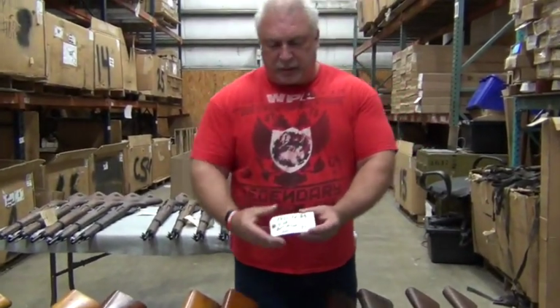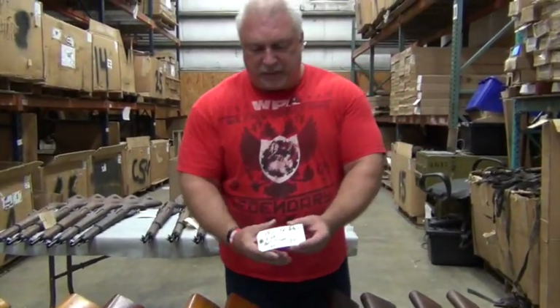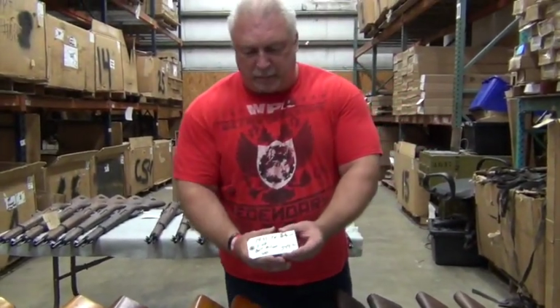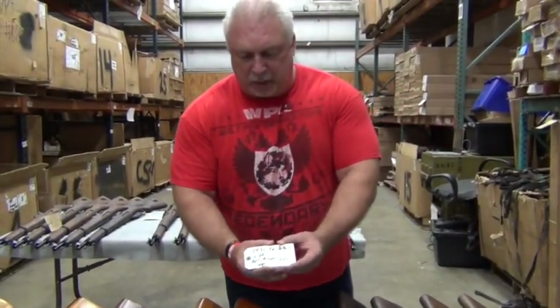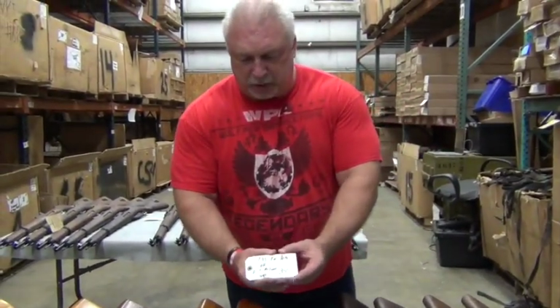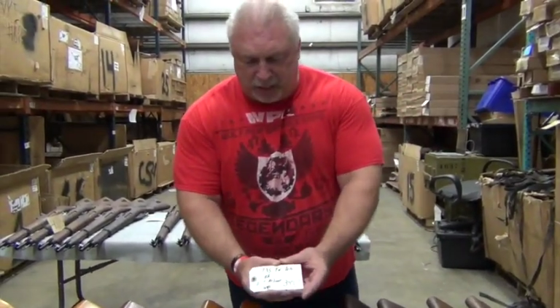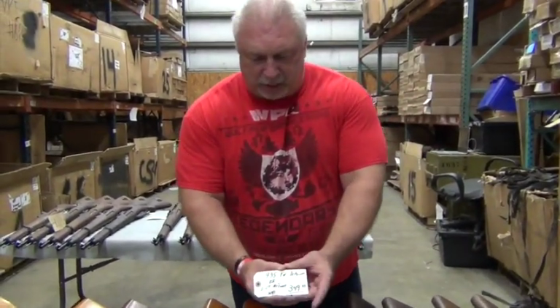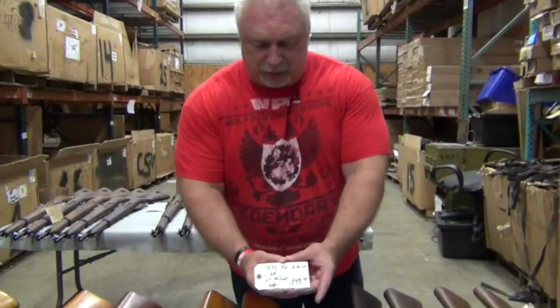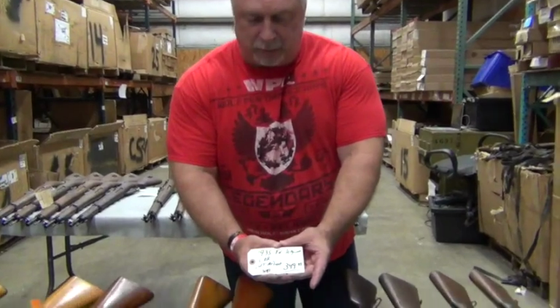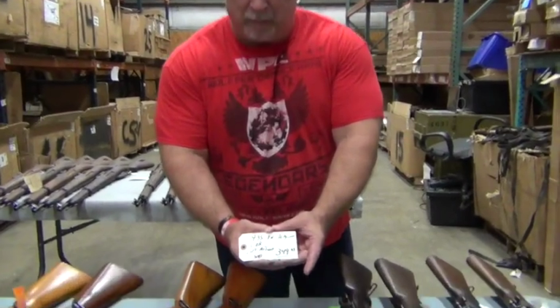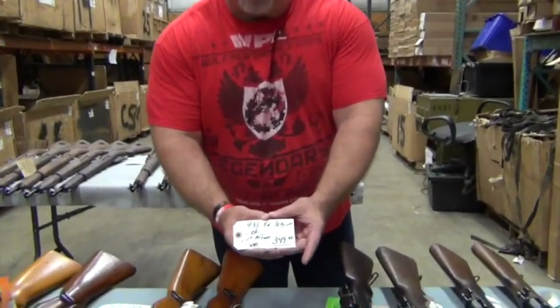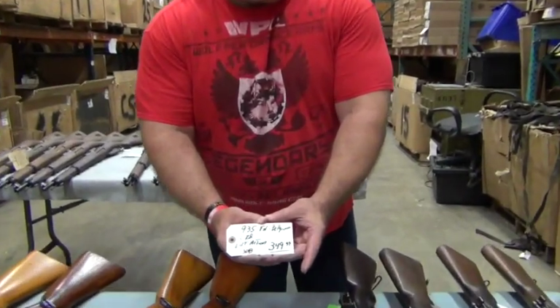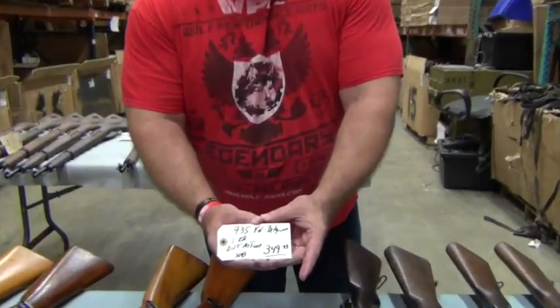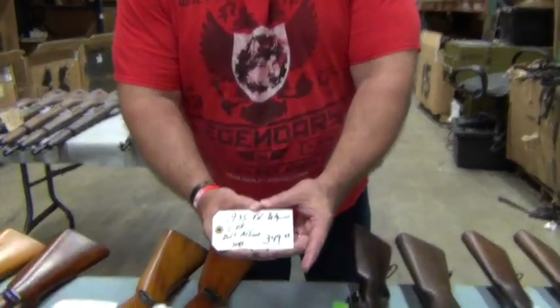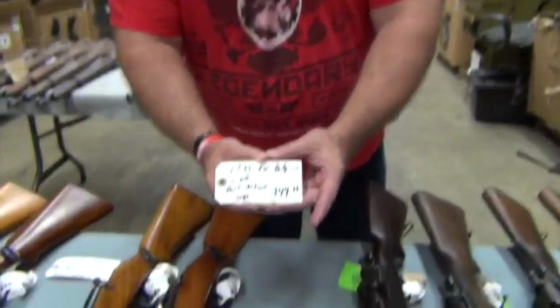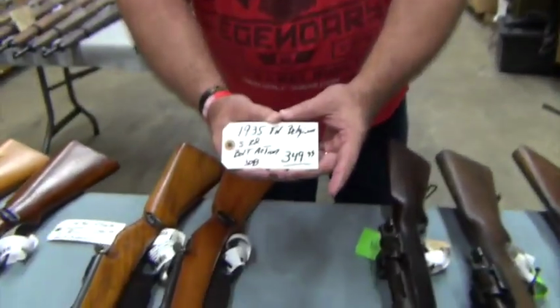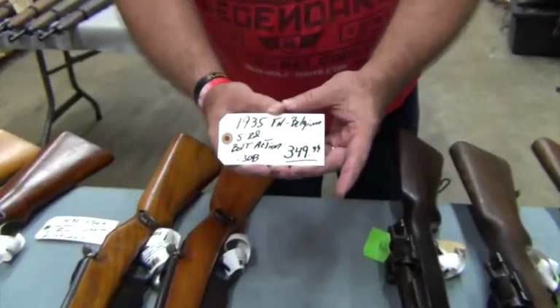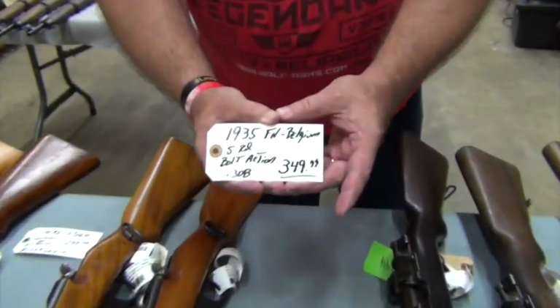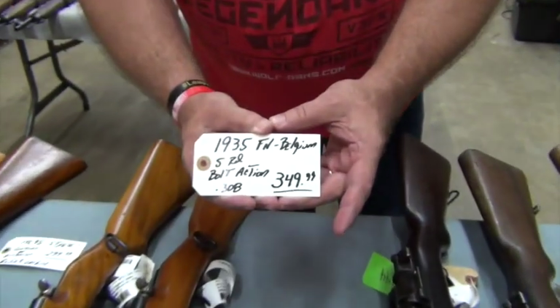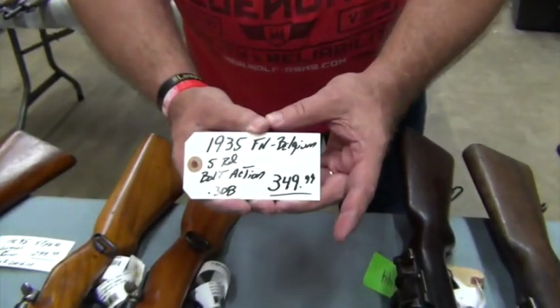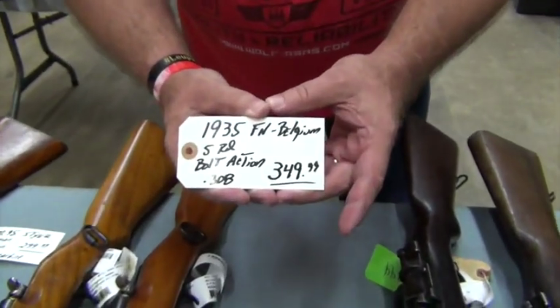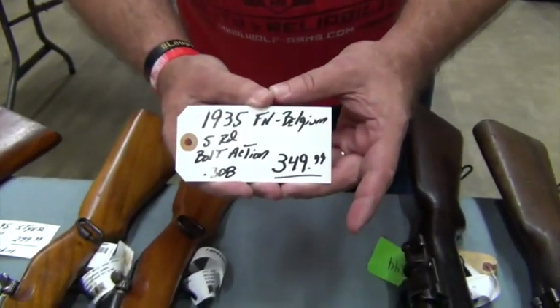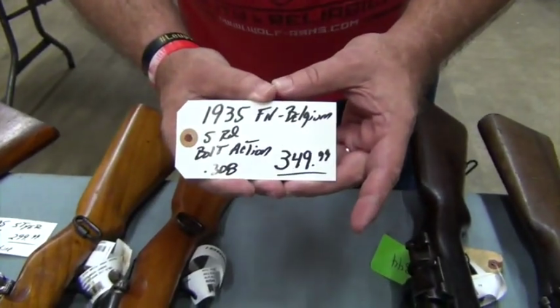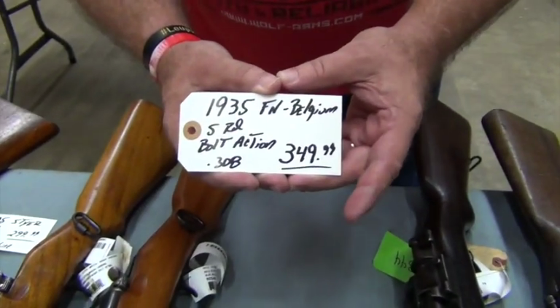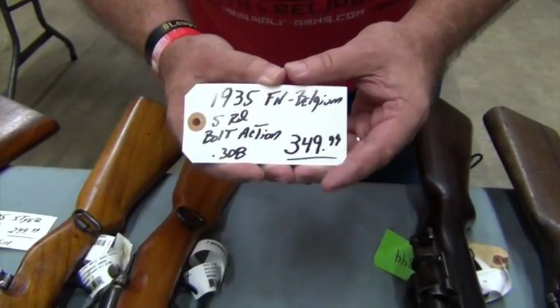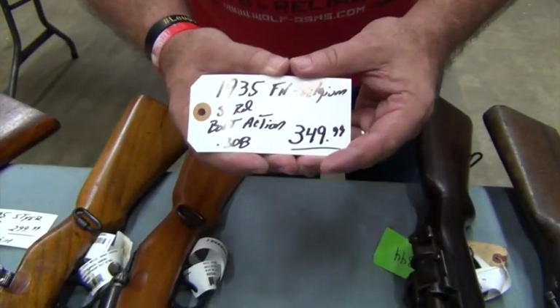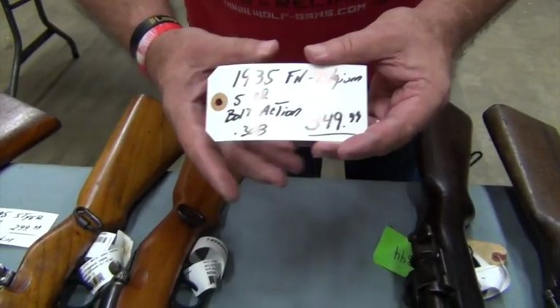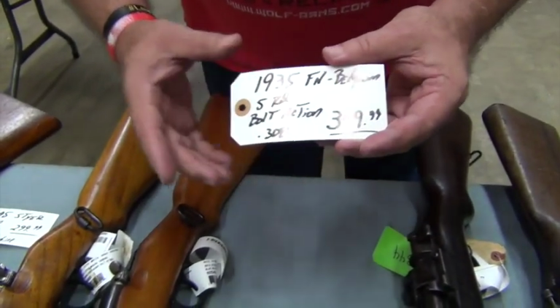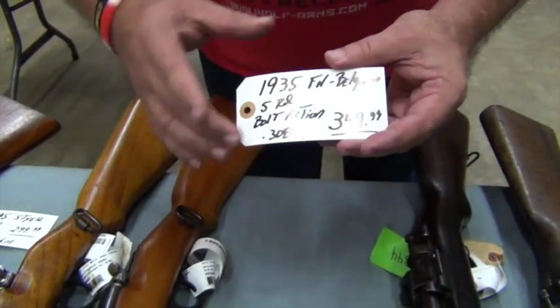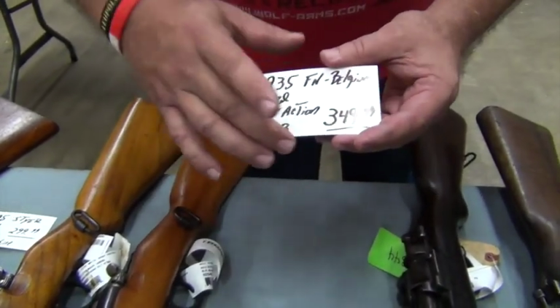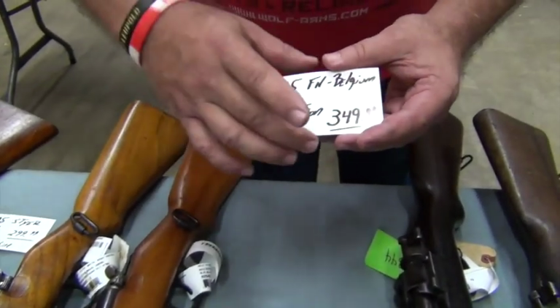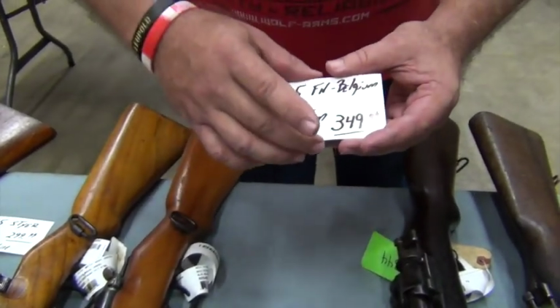1935 Belgian Mauser. I have four of them, four only — $349.